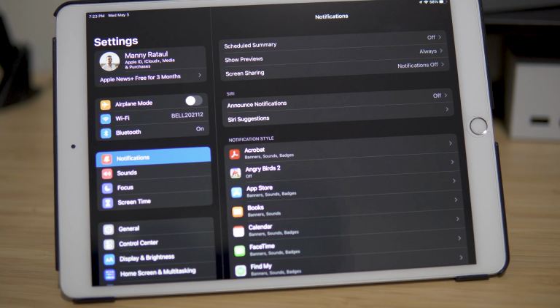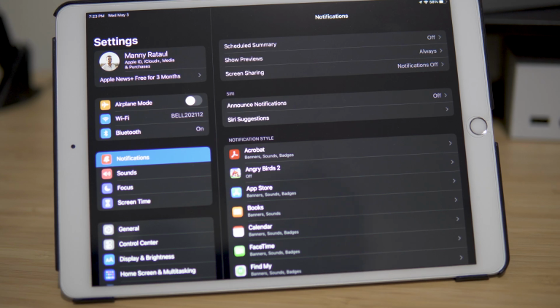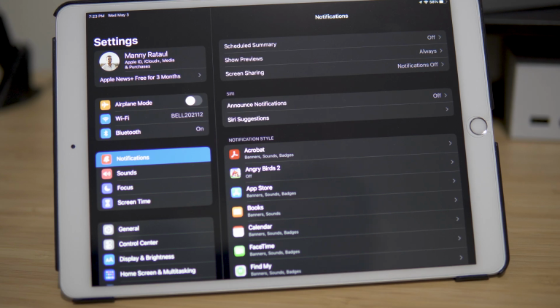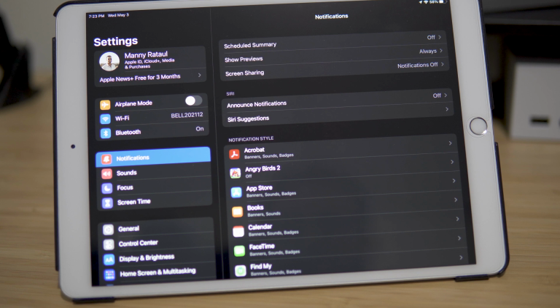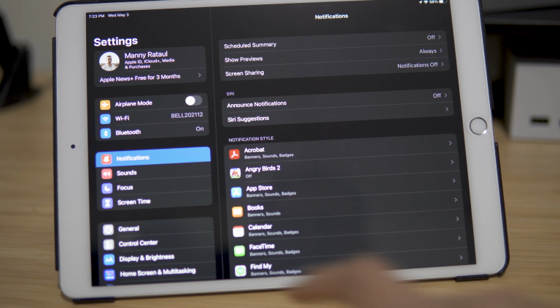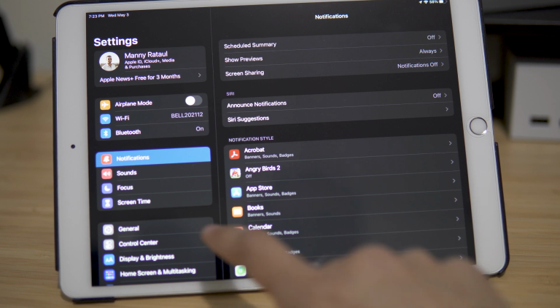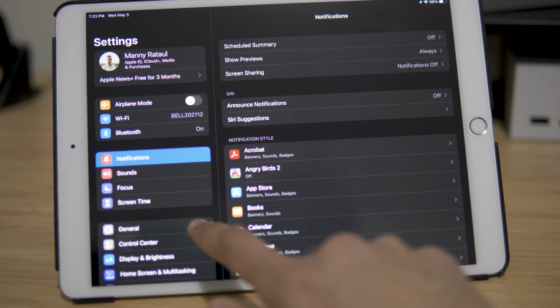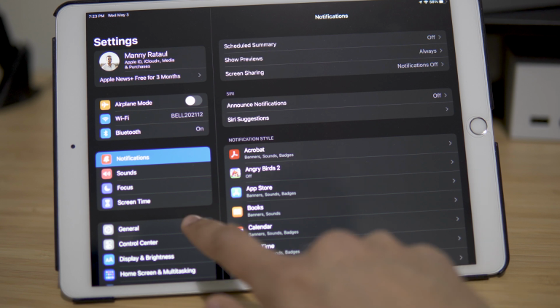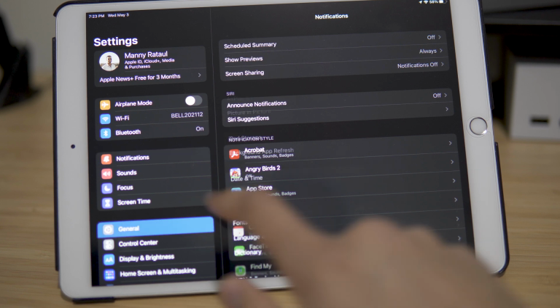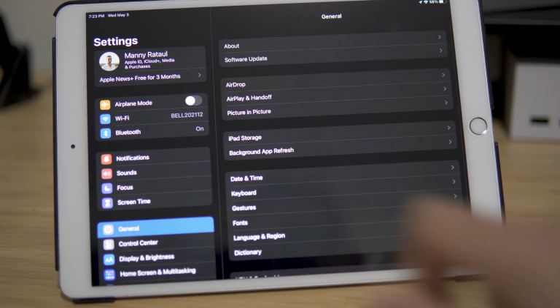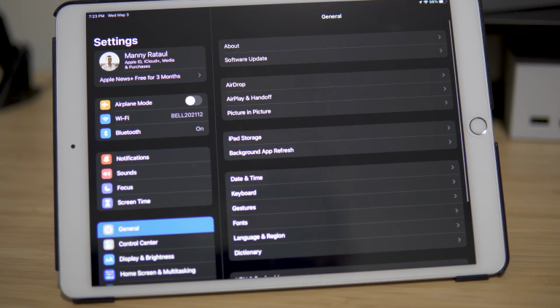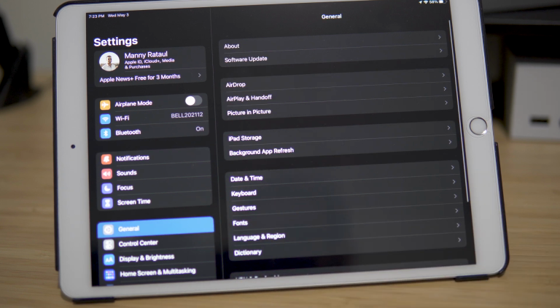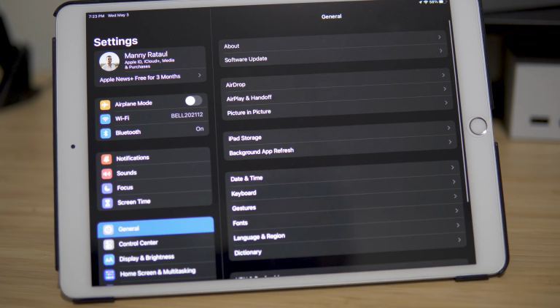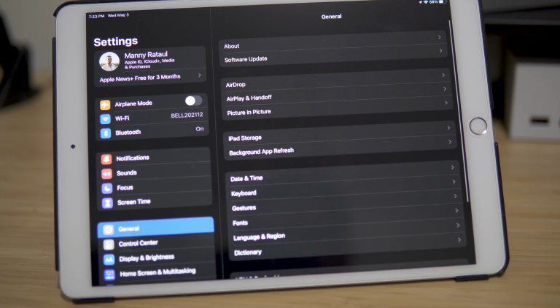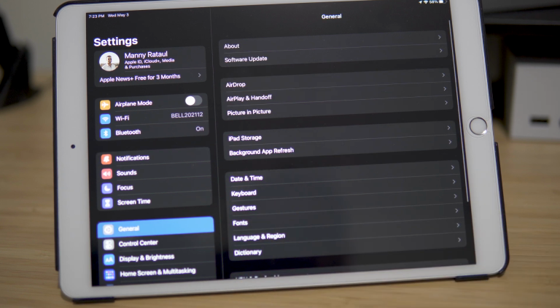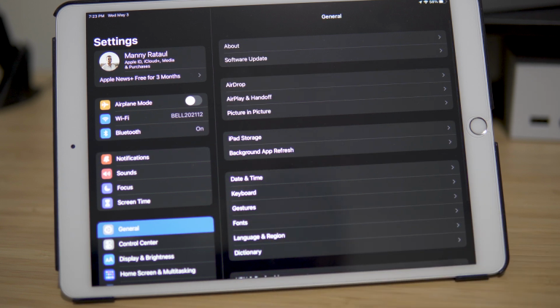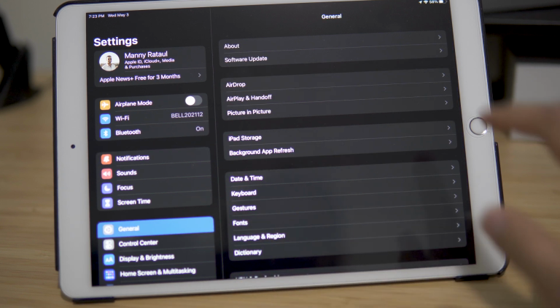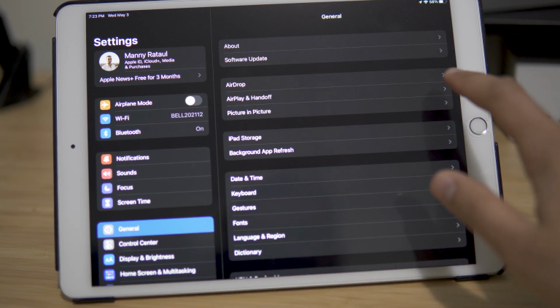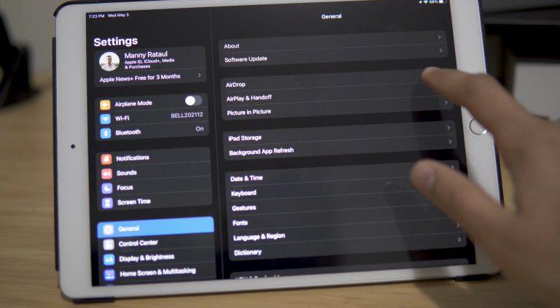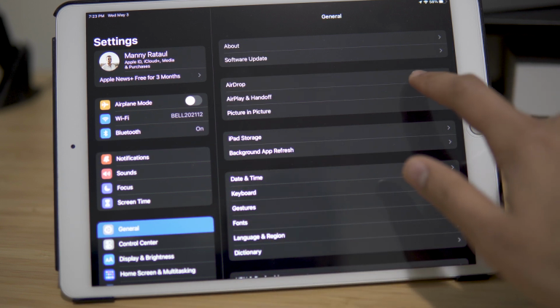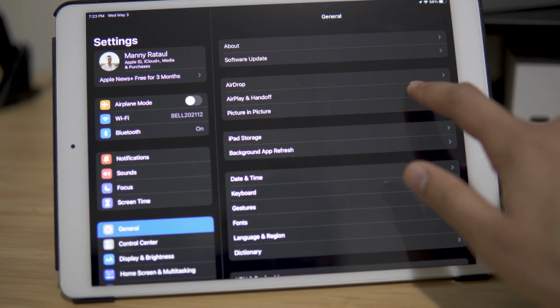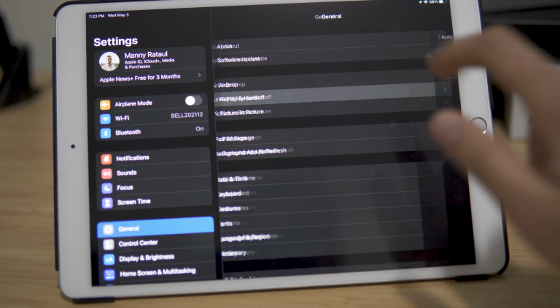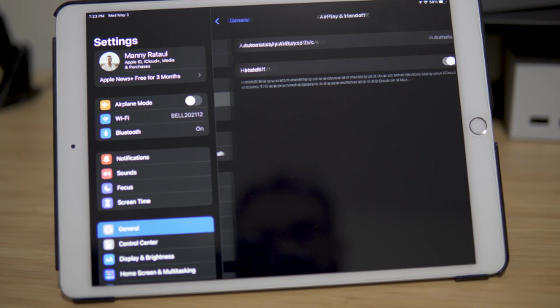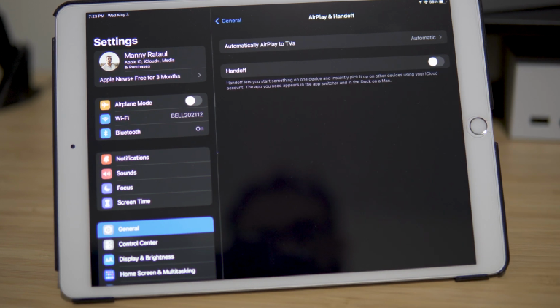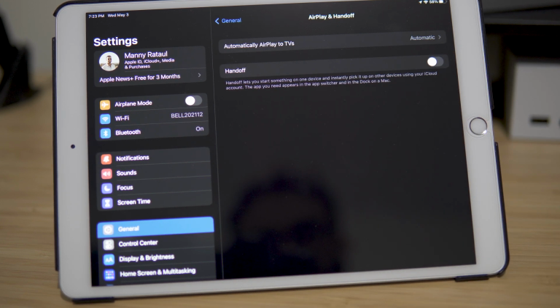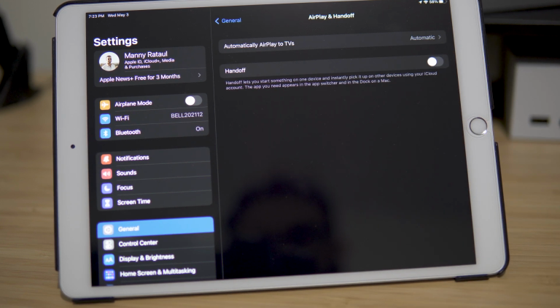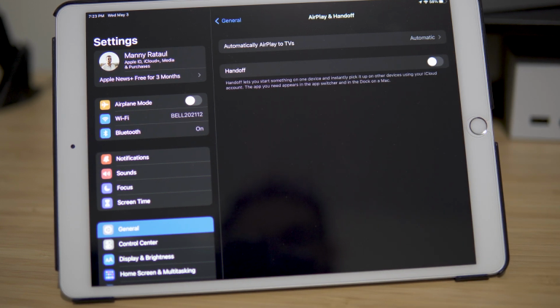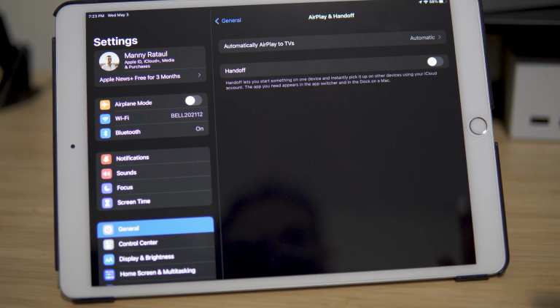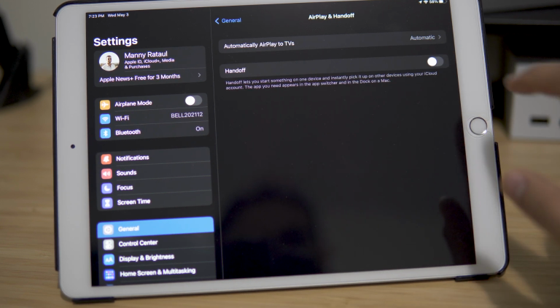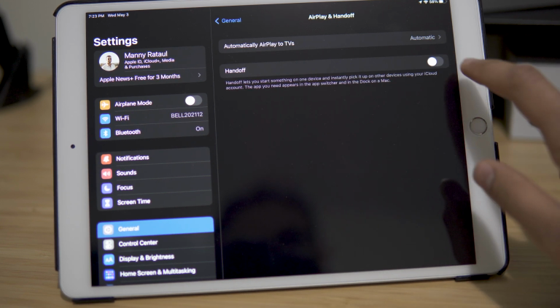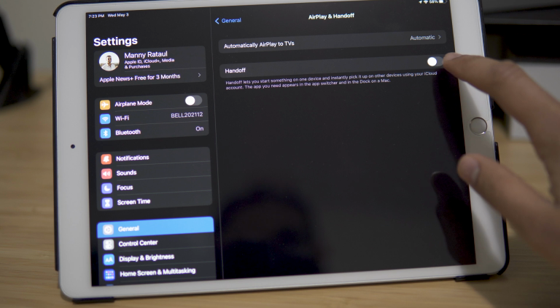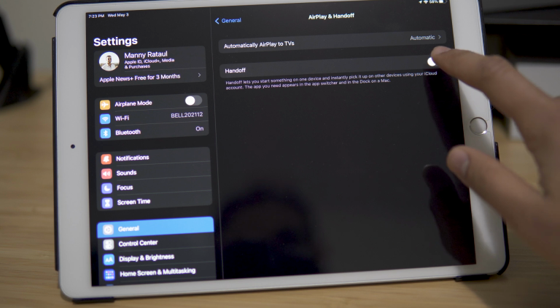After that, go to AirPlay and Handoff Settings on your iPad and make sure that Handoff is enabled.